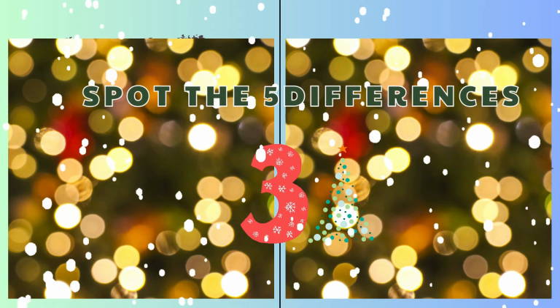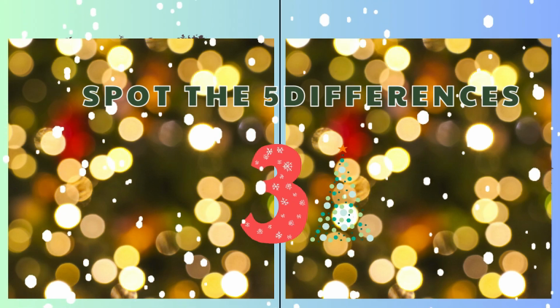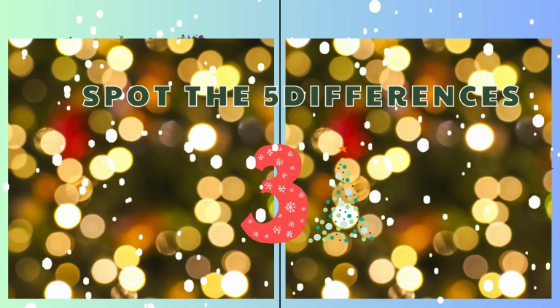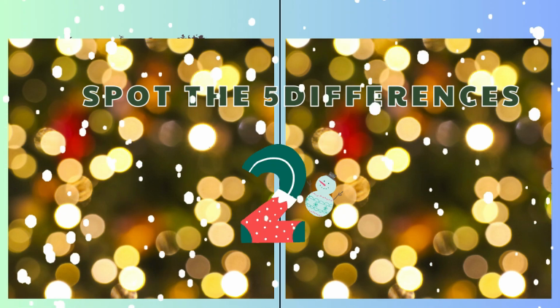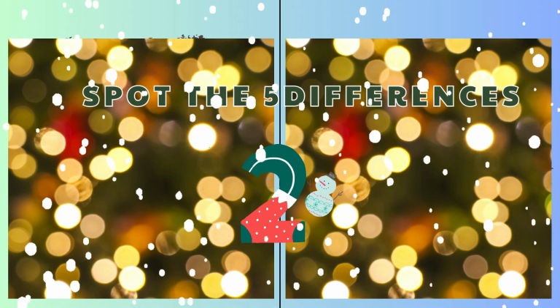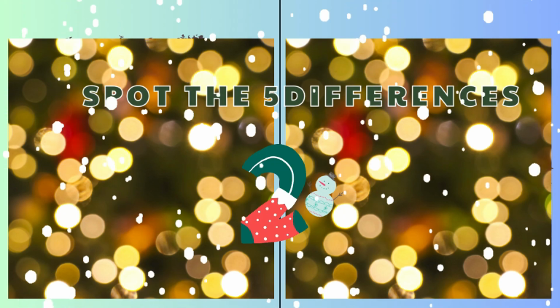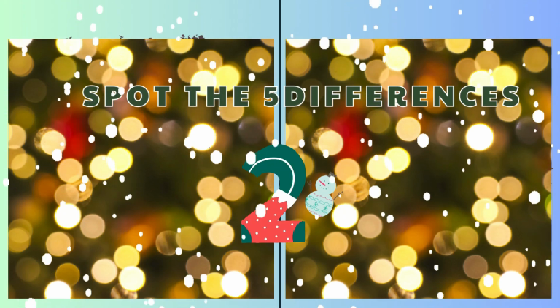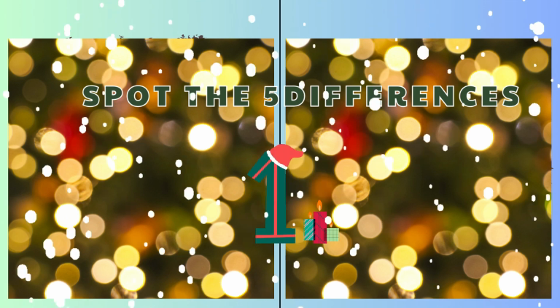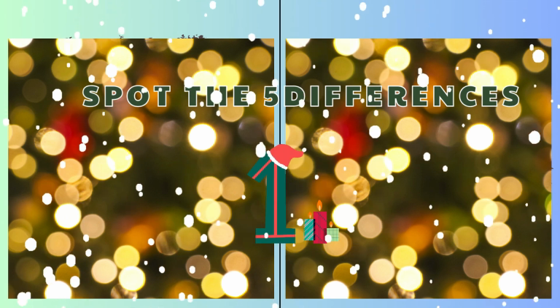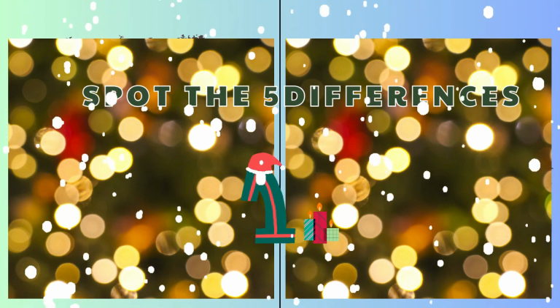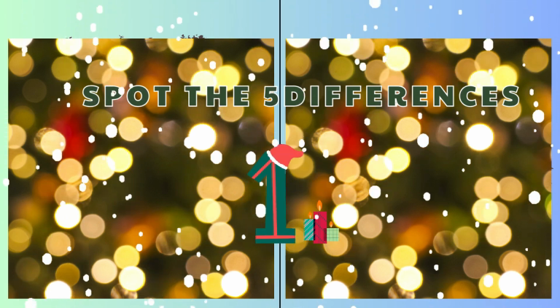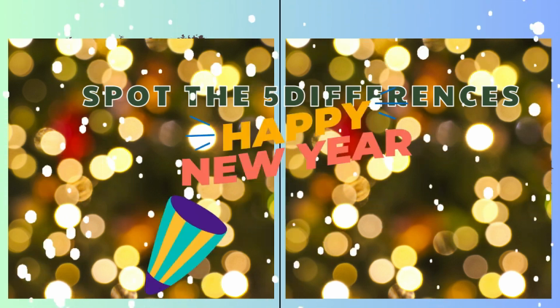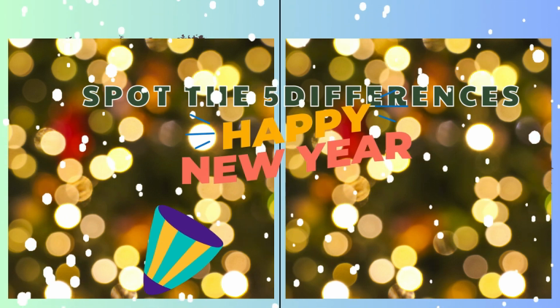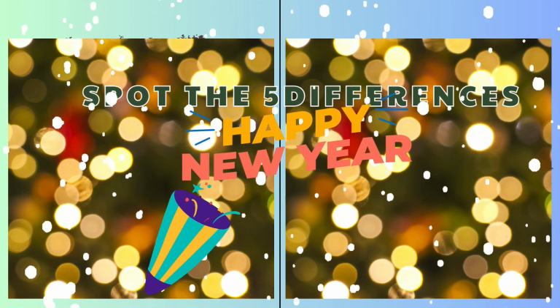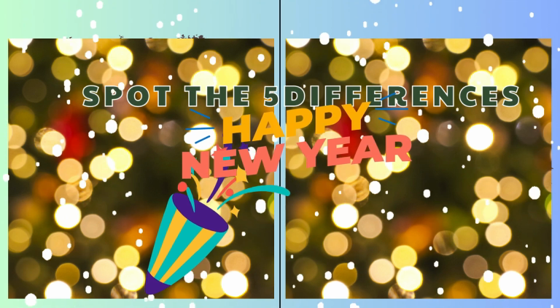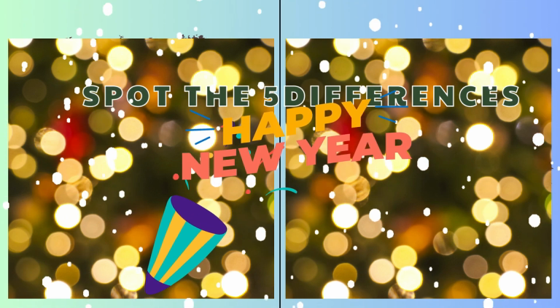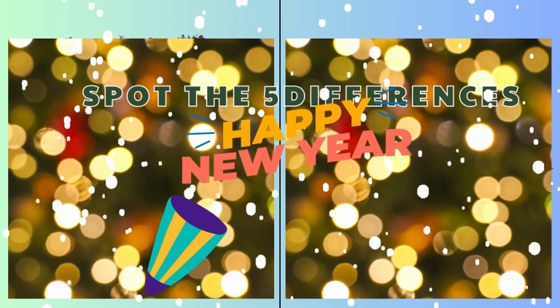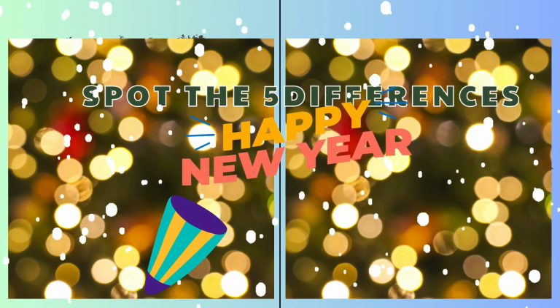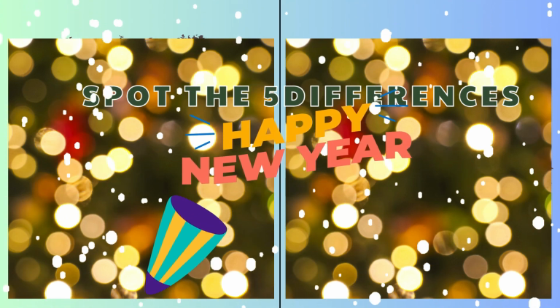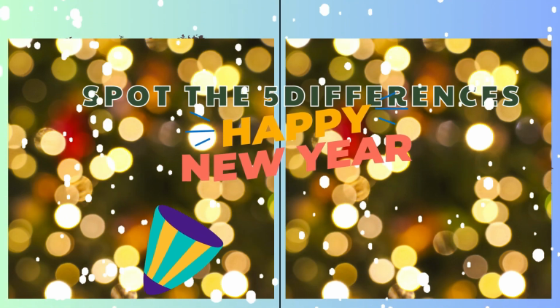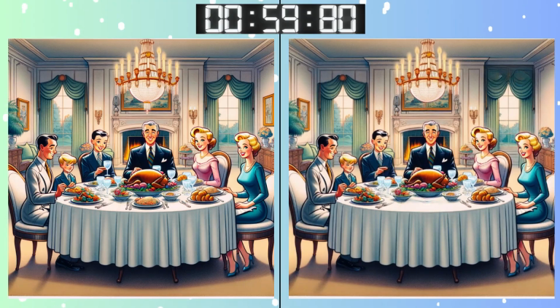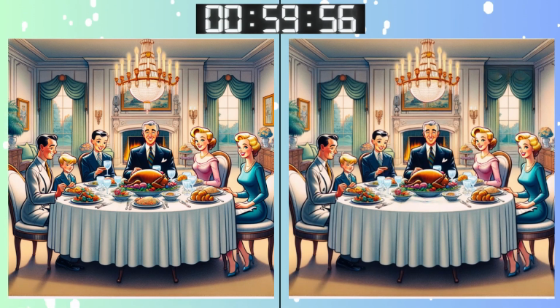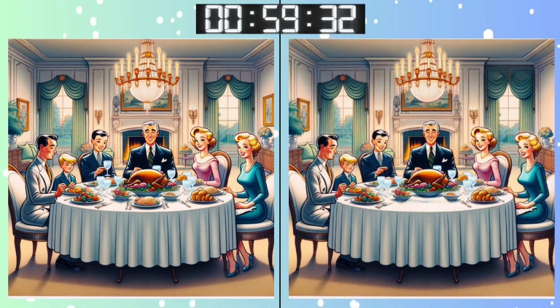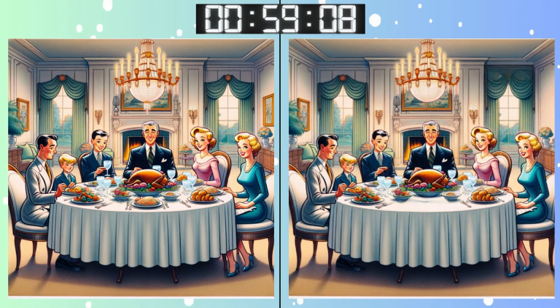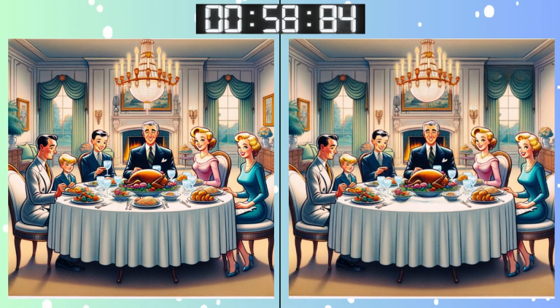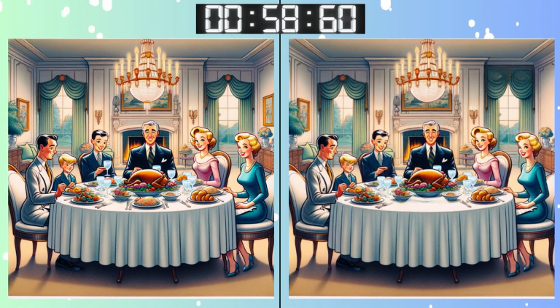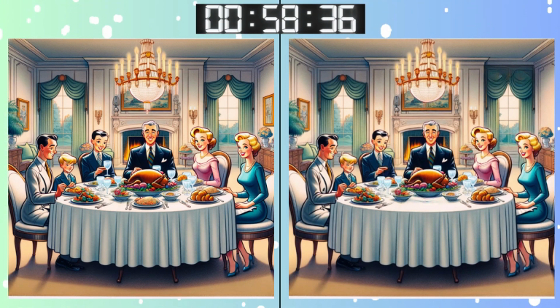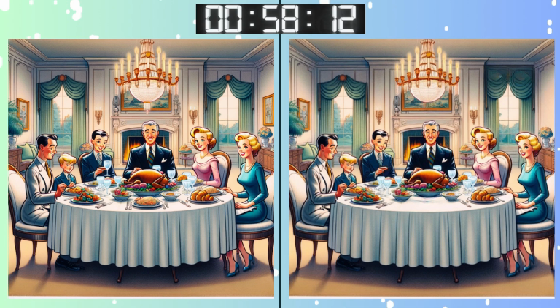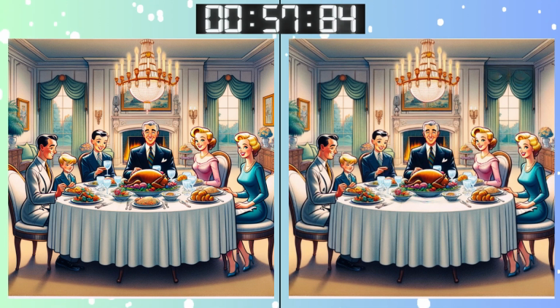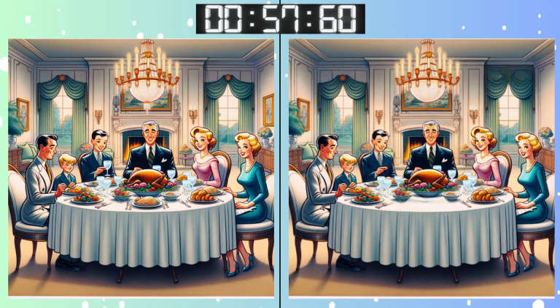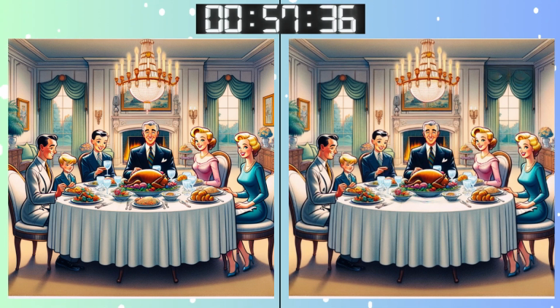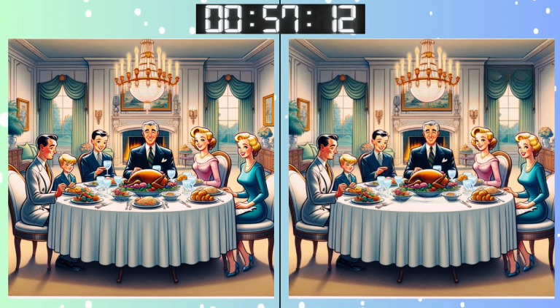Three, two, one! Go, go, go! Starting off easy! Can you spot the first difference?